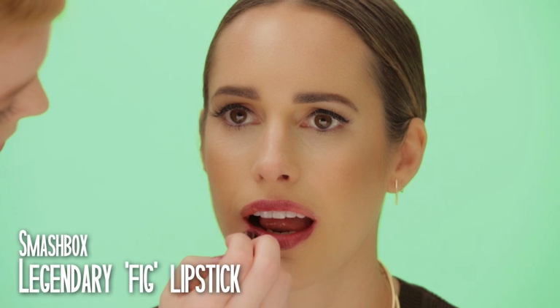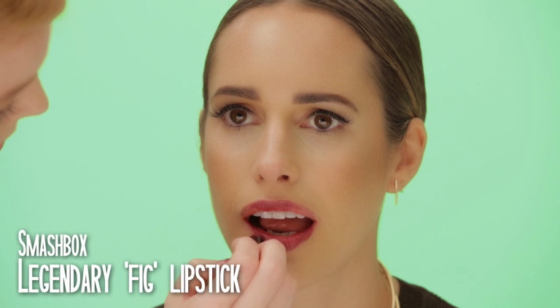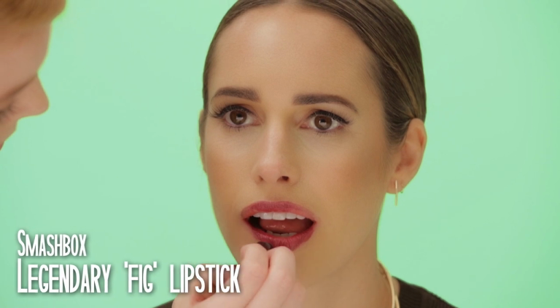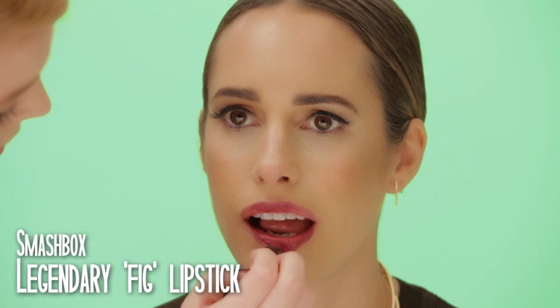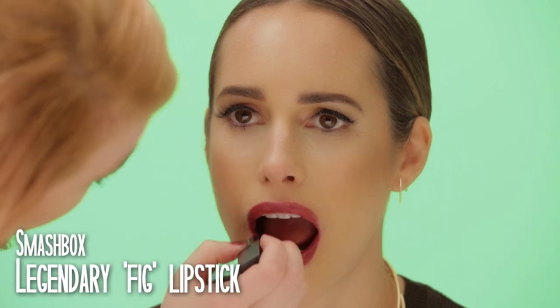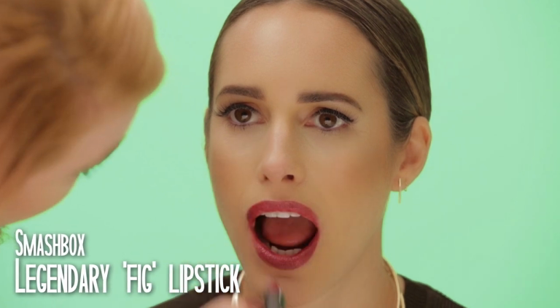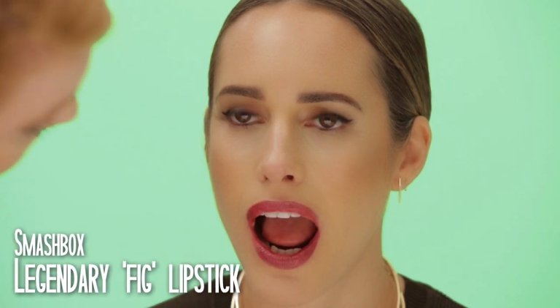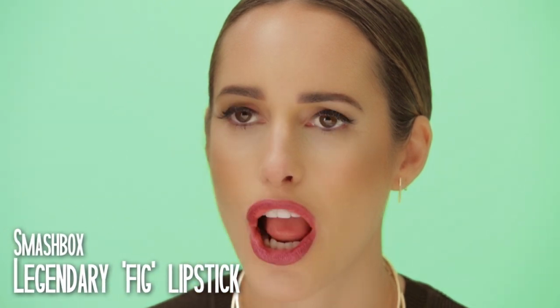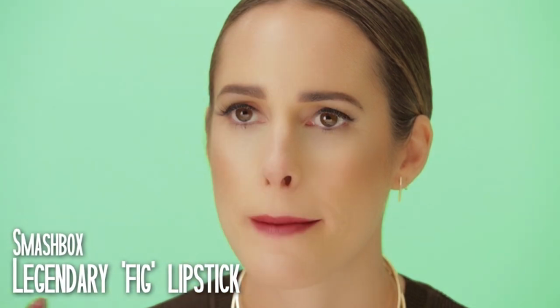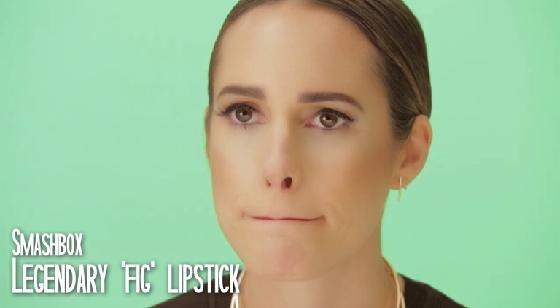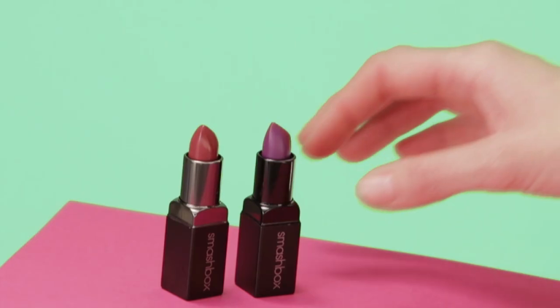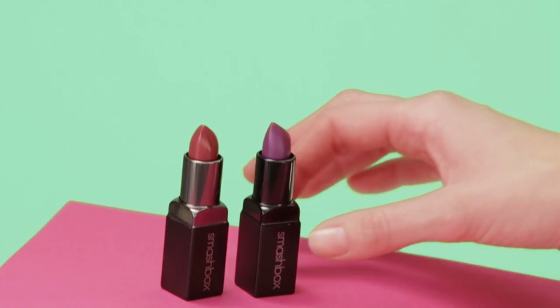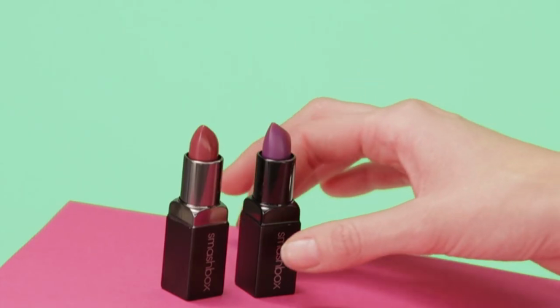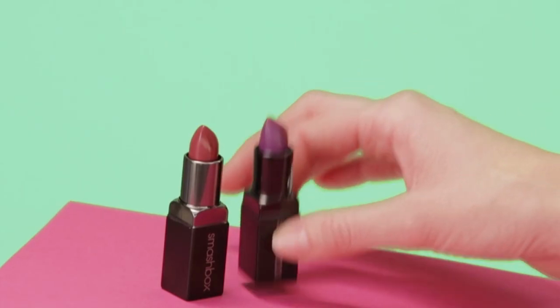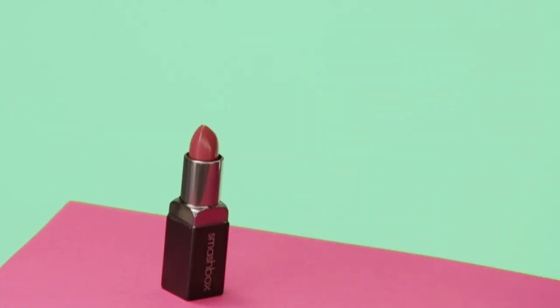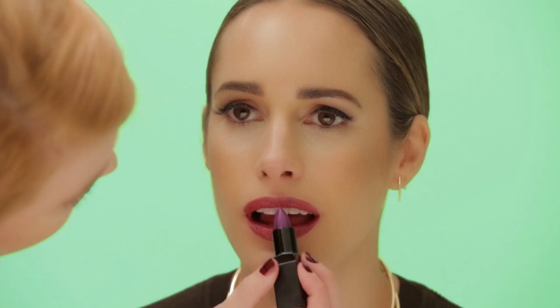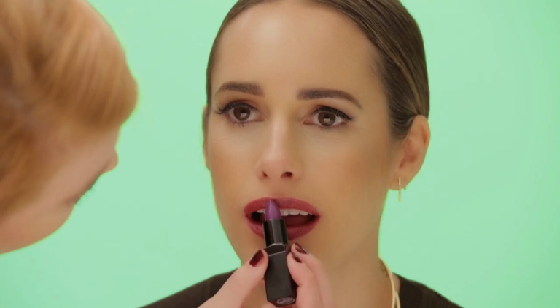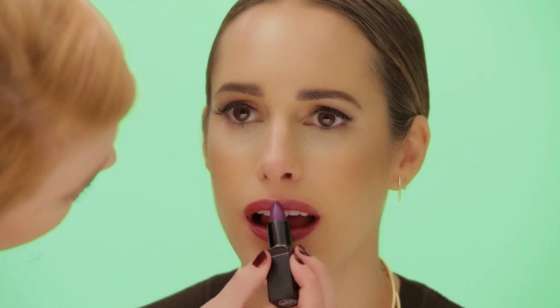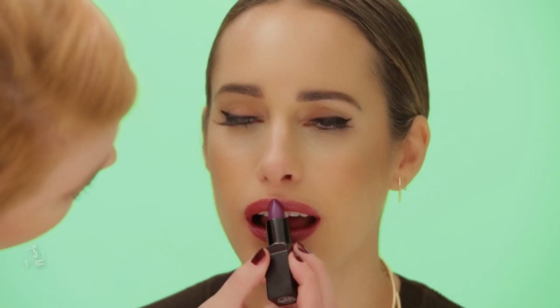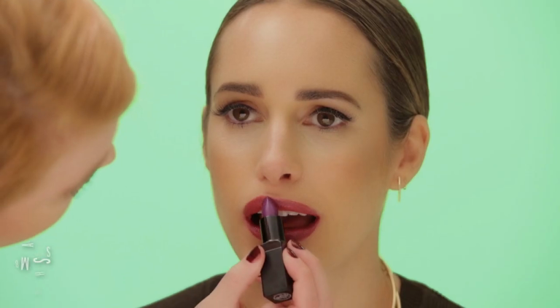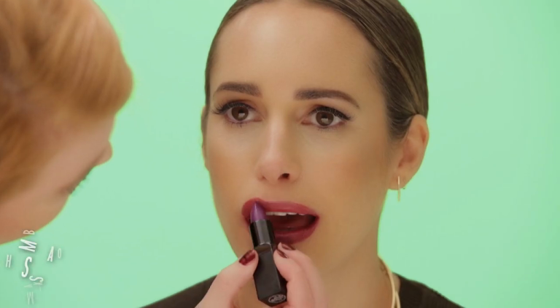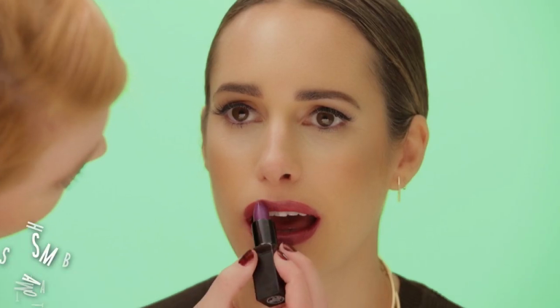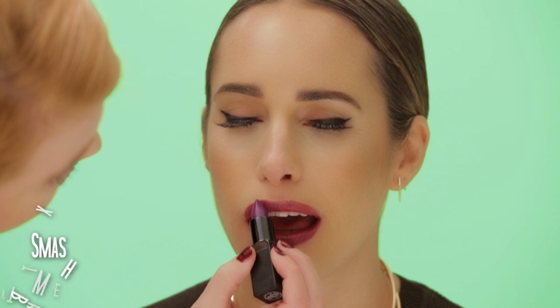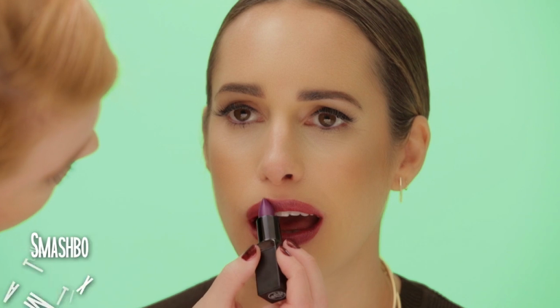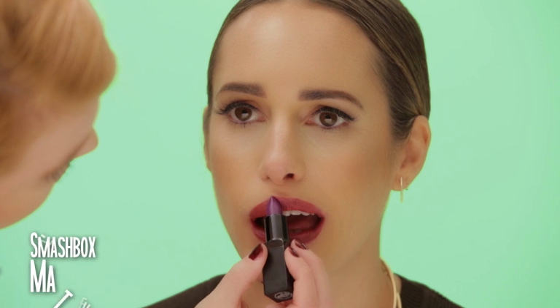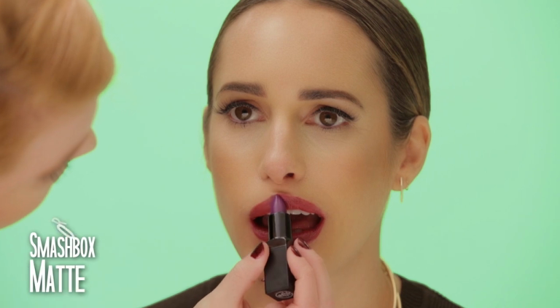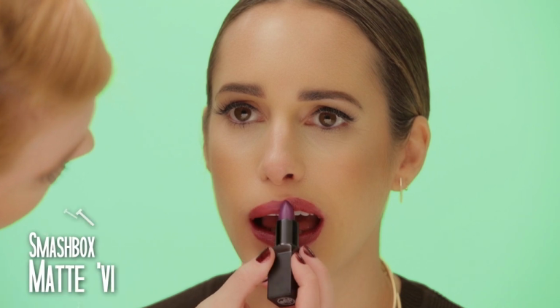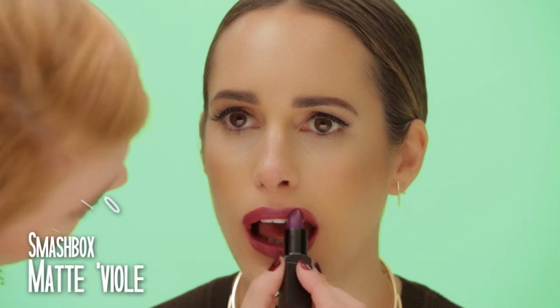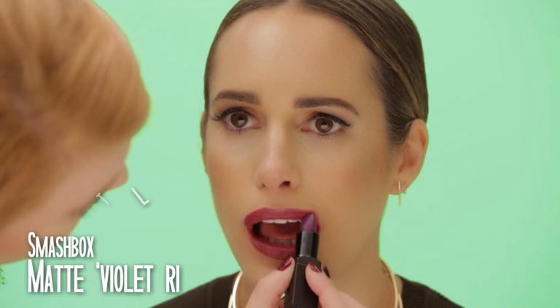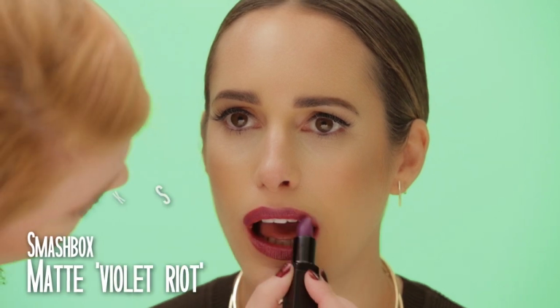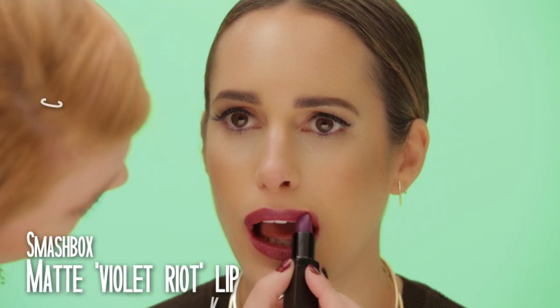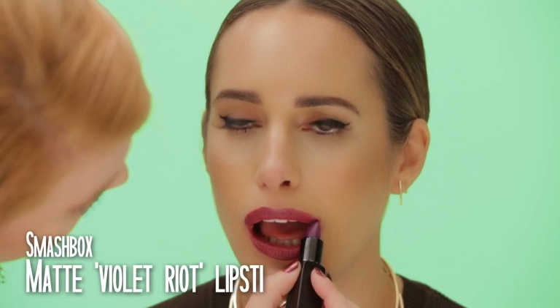Berry tones can also be referred to as wine, grape, maybe fig or violet. Sounds yummy, doesn't it?